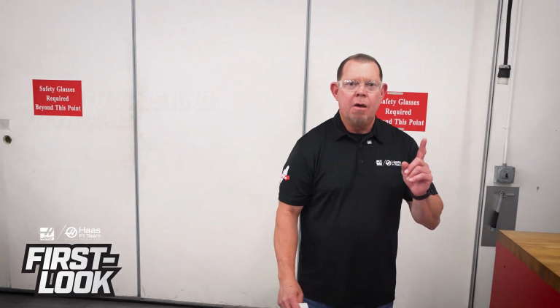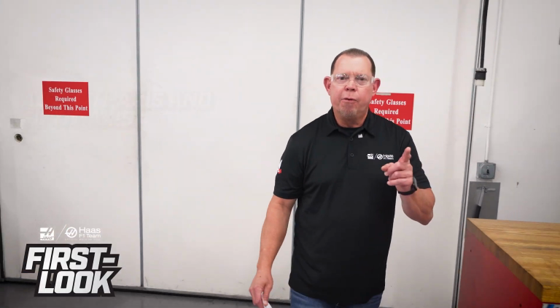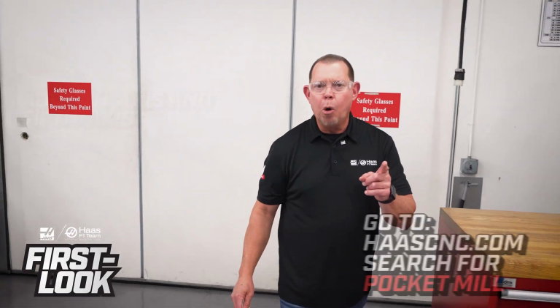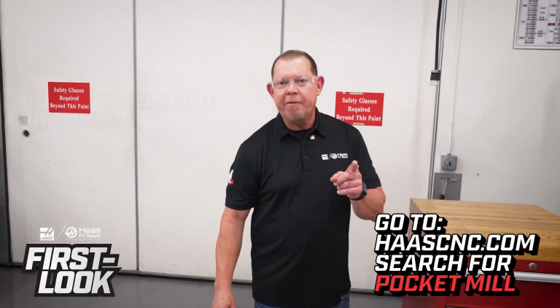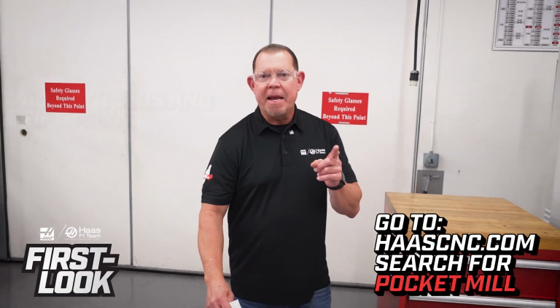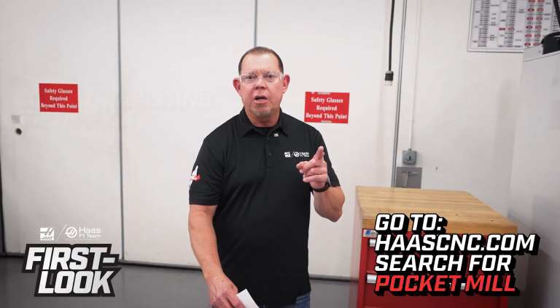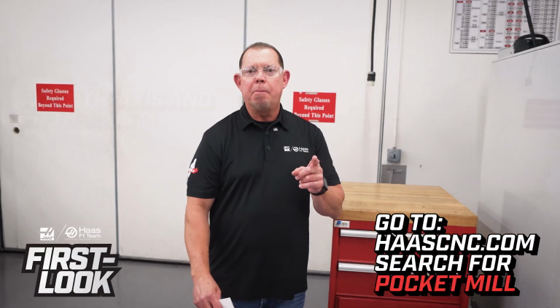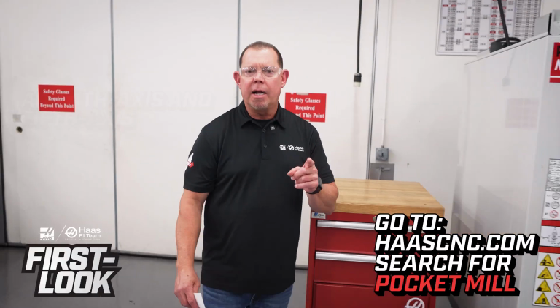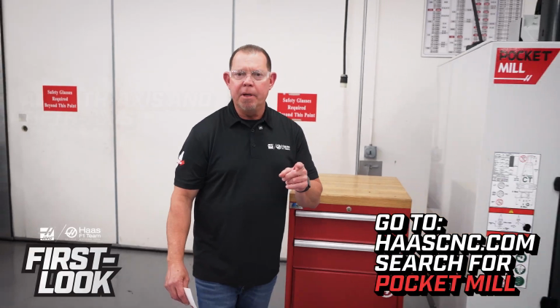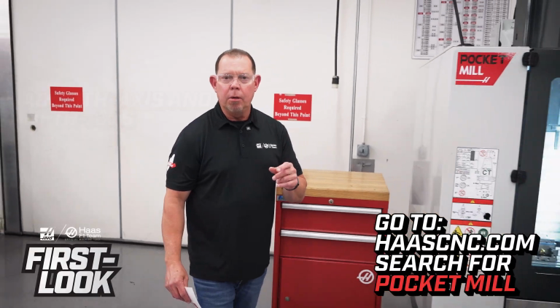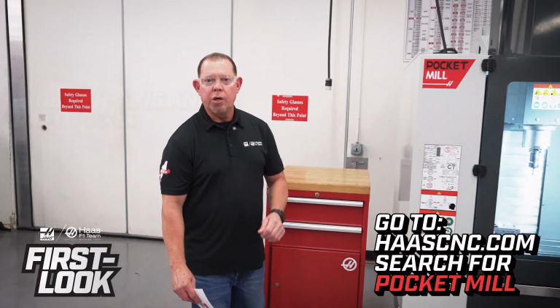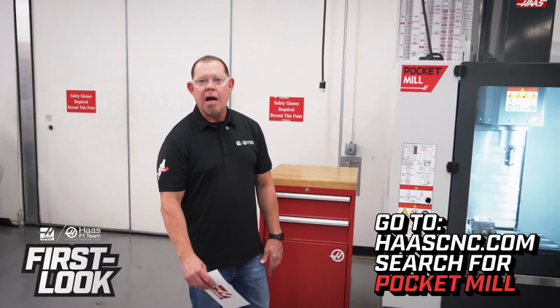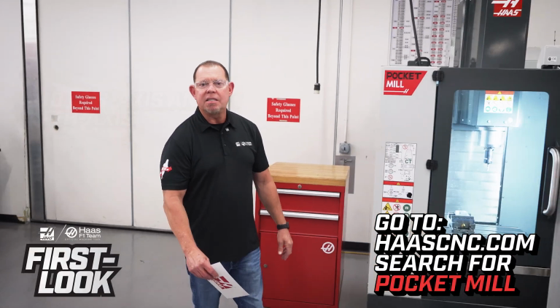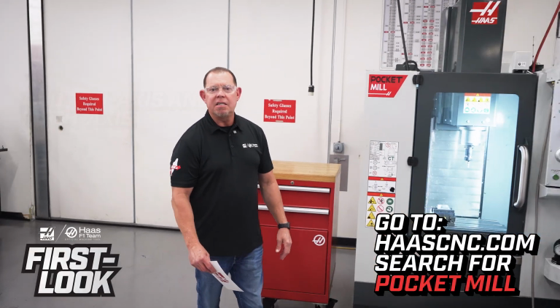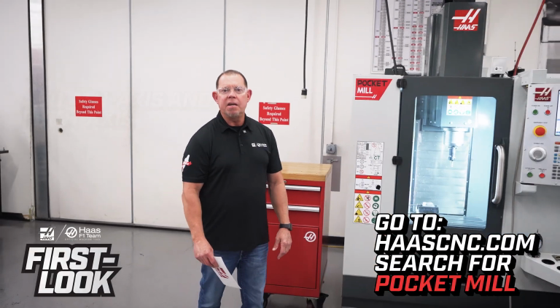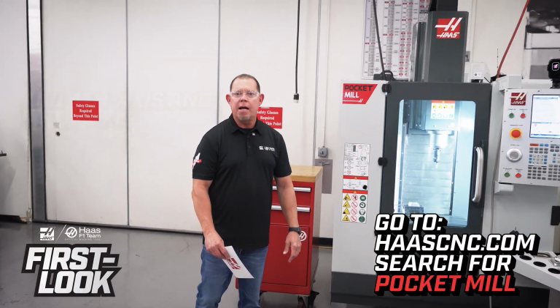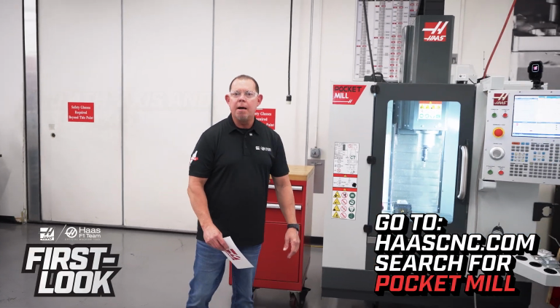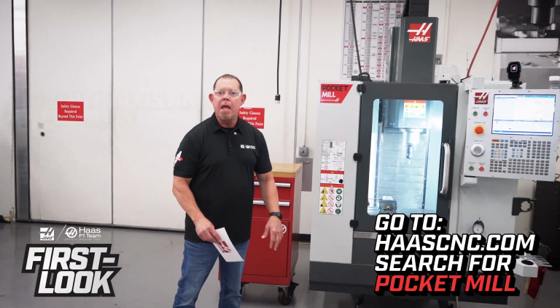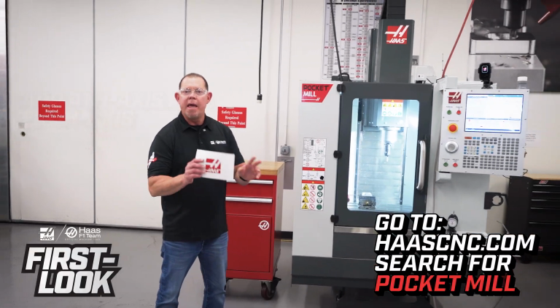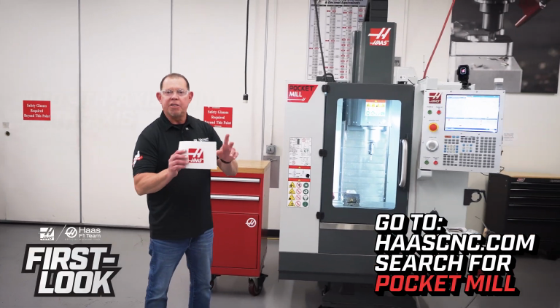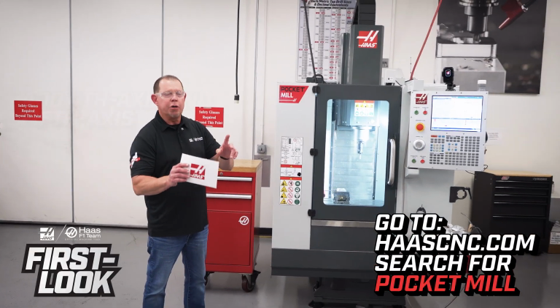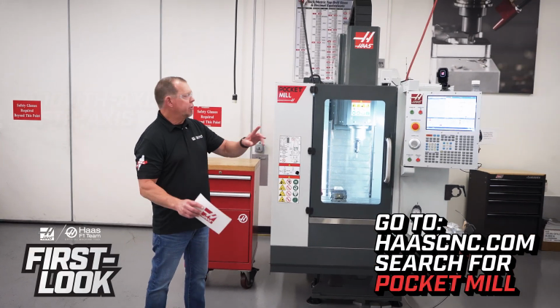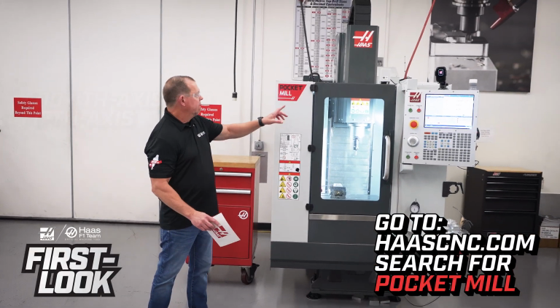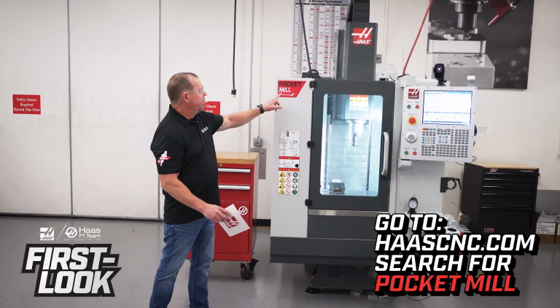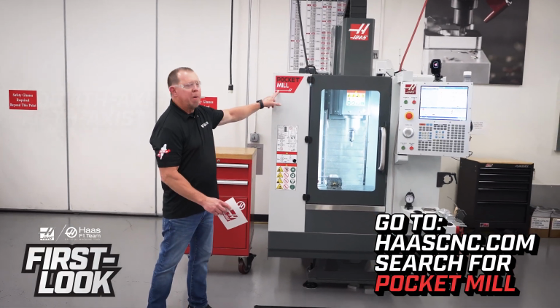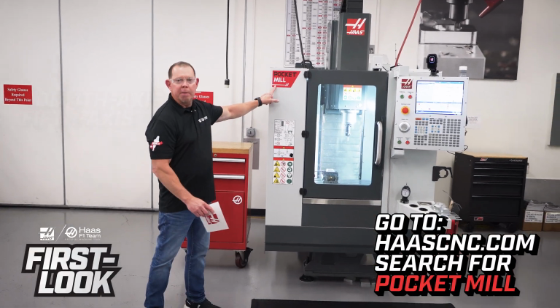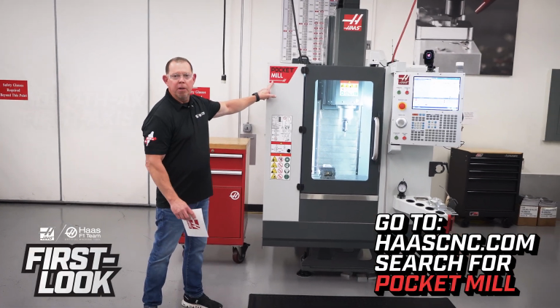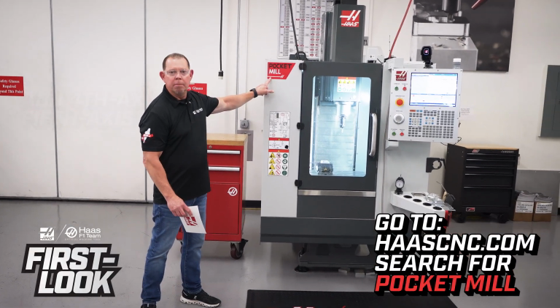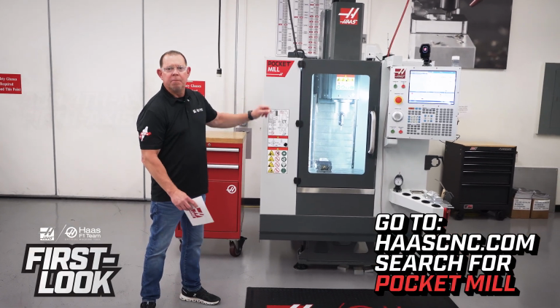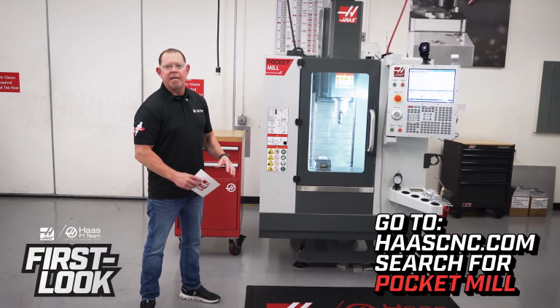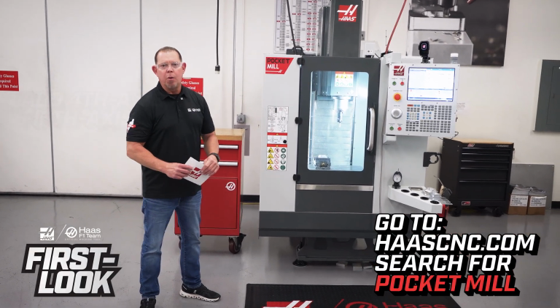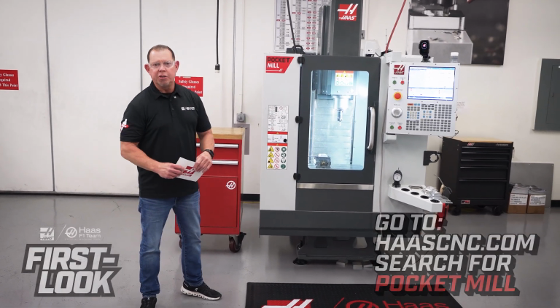For more information on the pocket mill, go to HaasCNC.com and search for pocket mill. Thanks for watching.